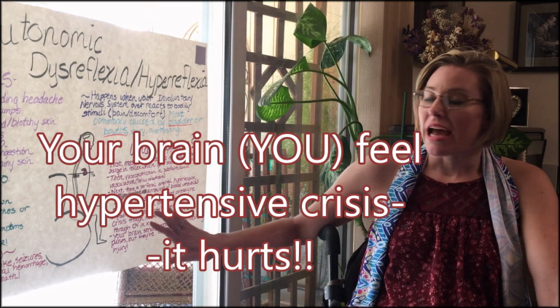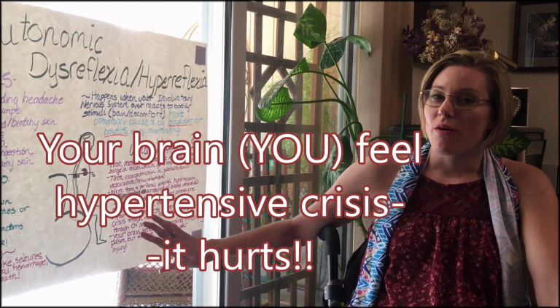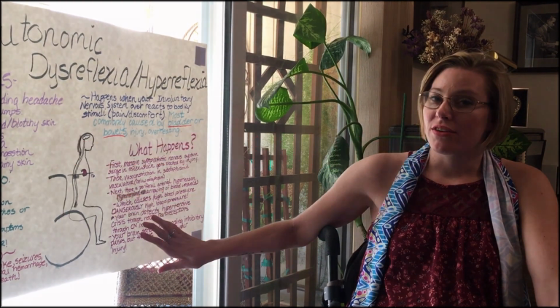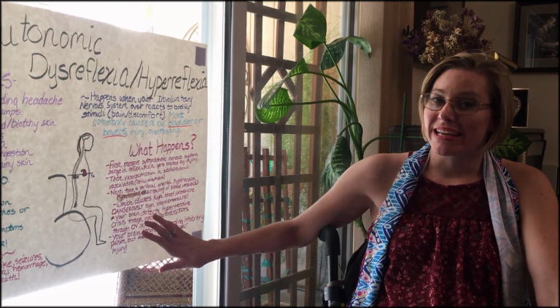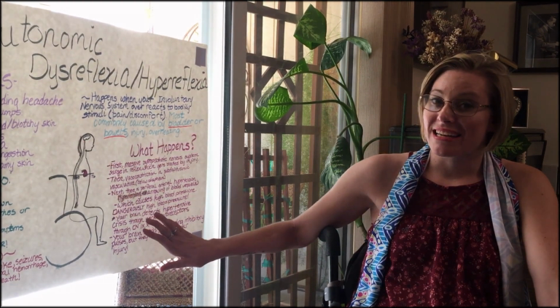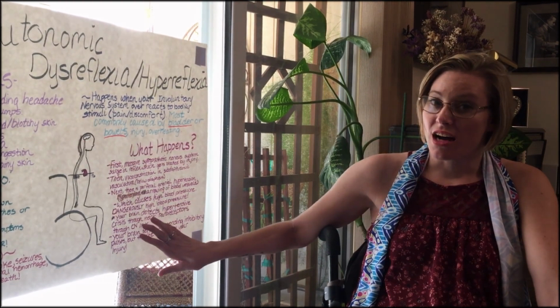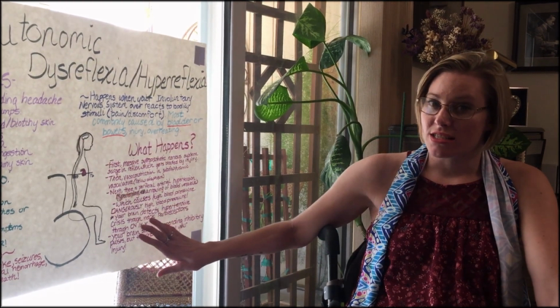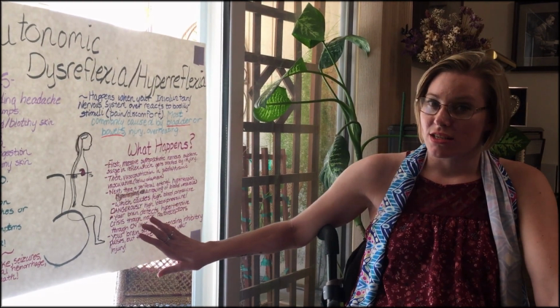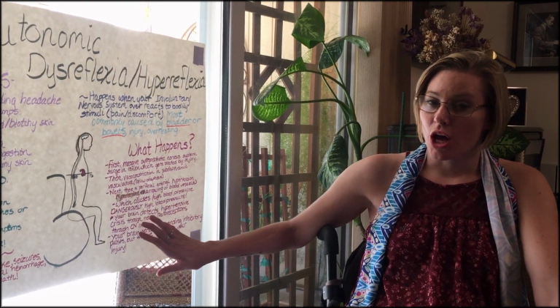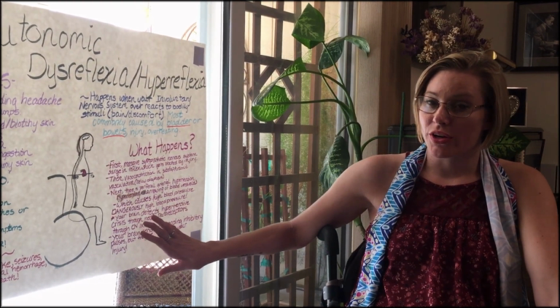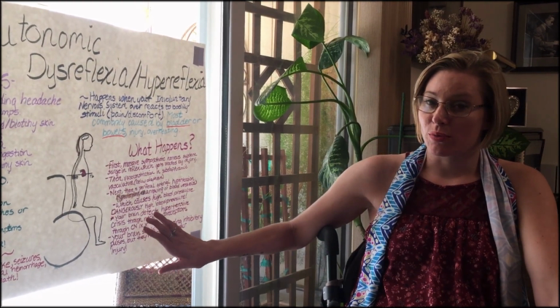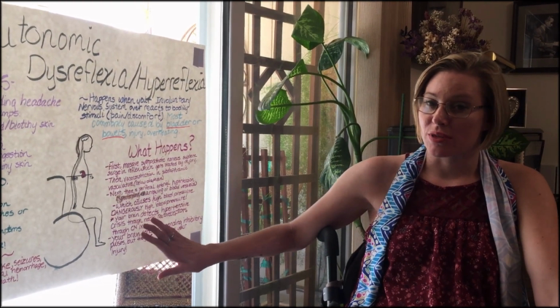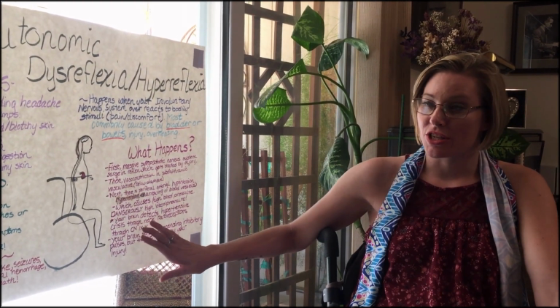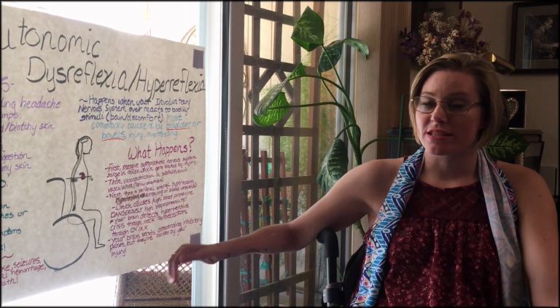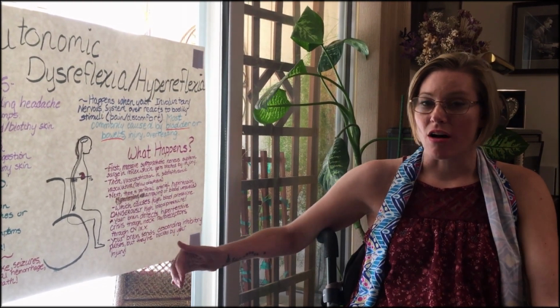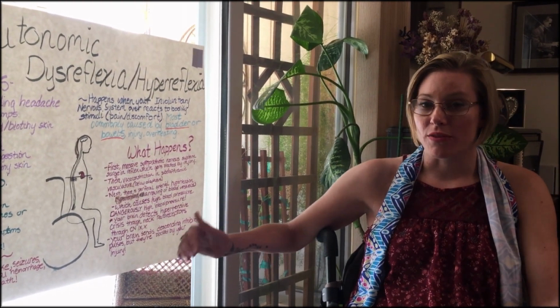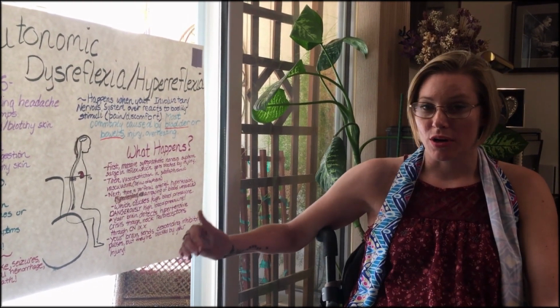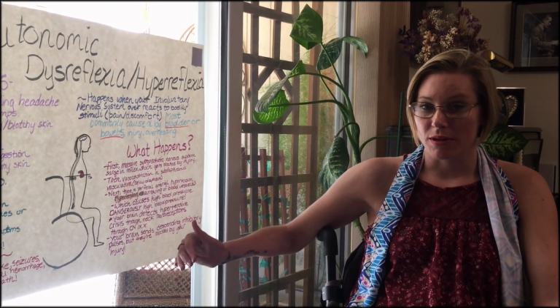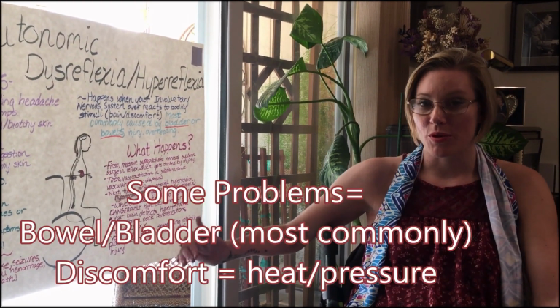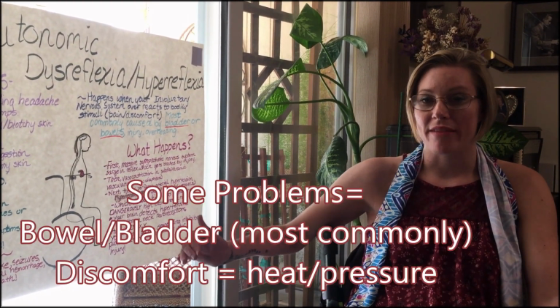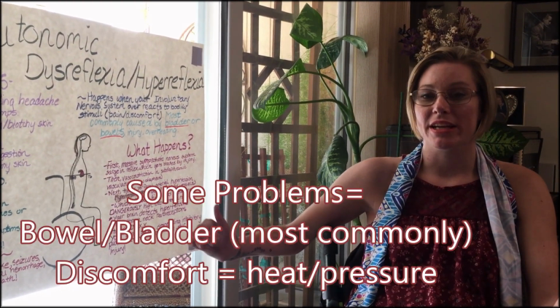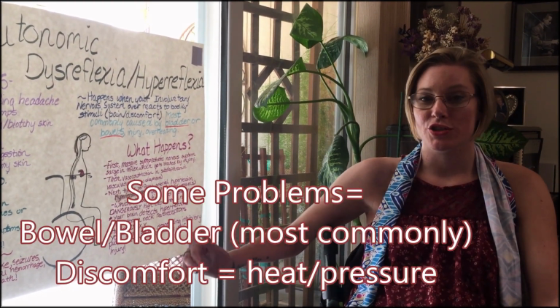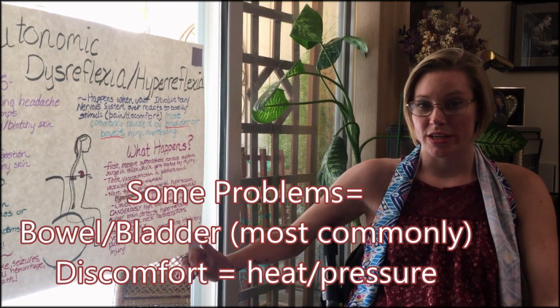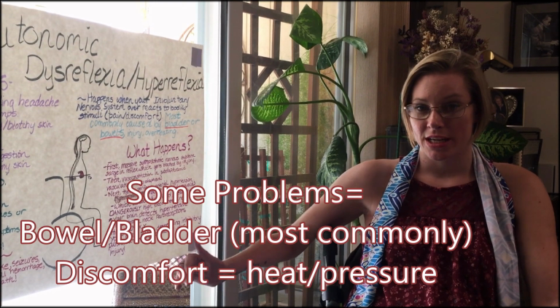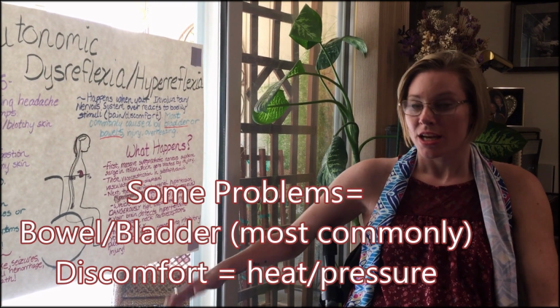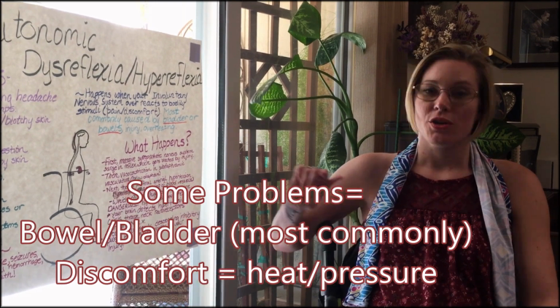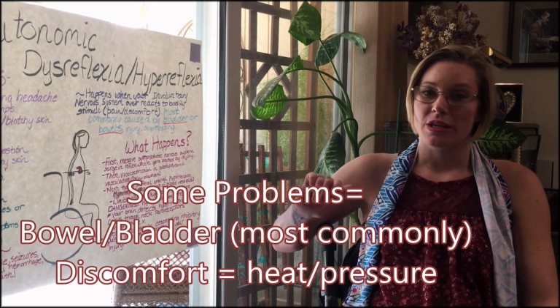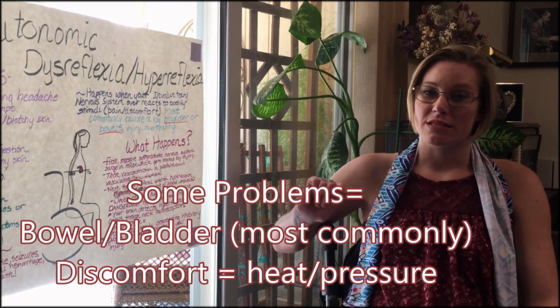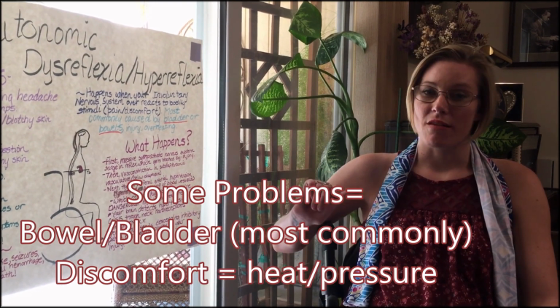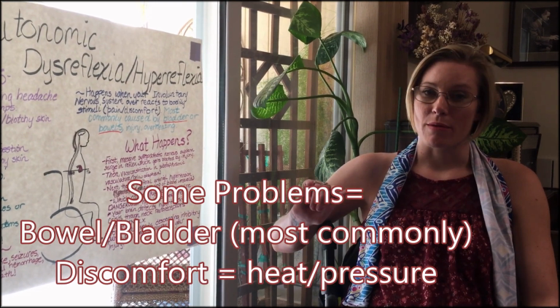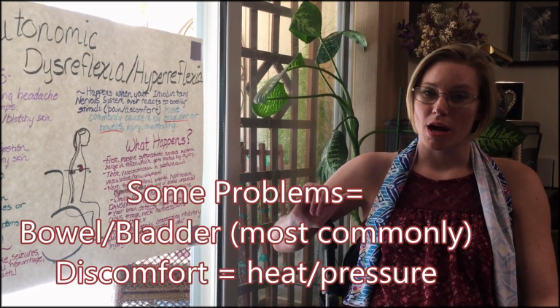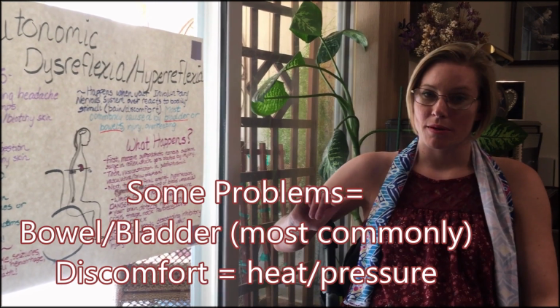However, it cannot lower your blood pressure and solve the problem — you have an injury. You need to solve that problem.